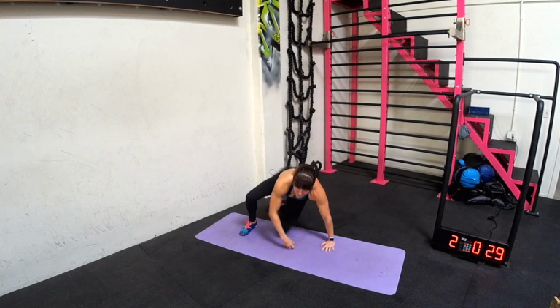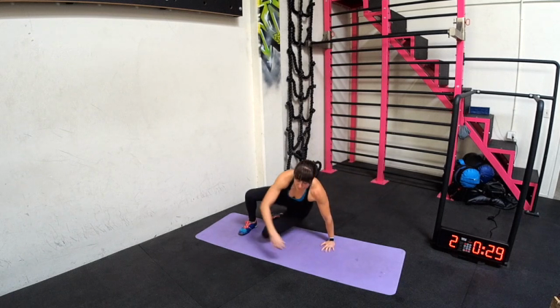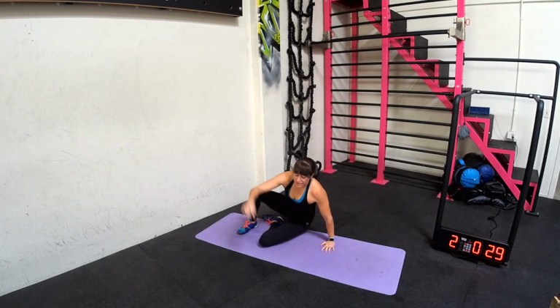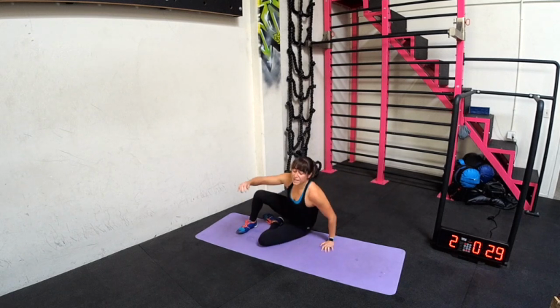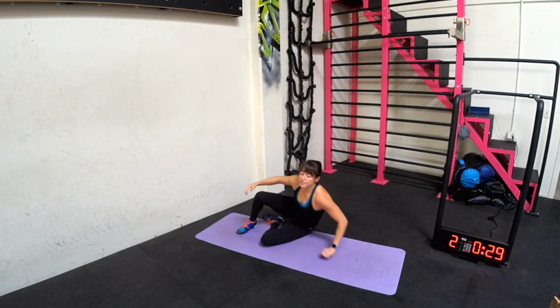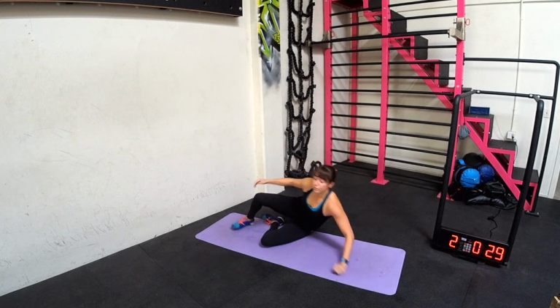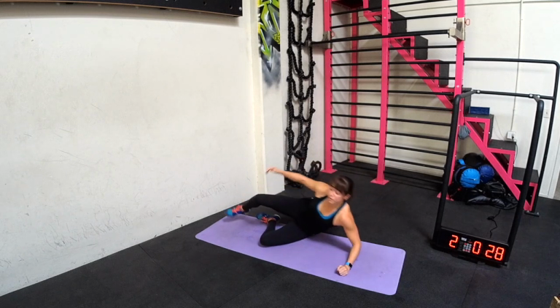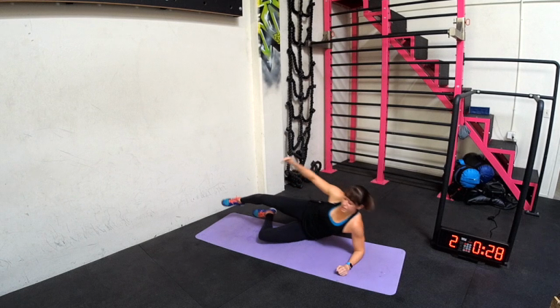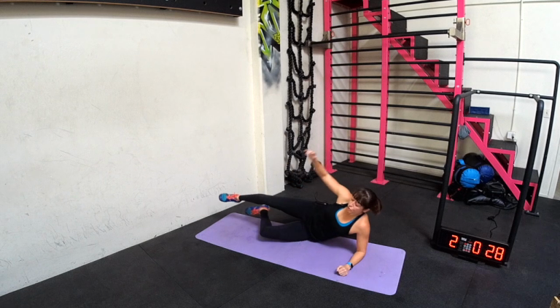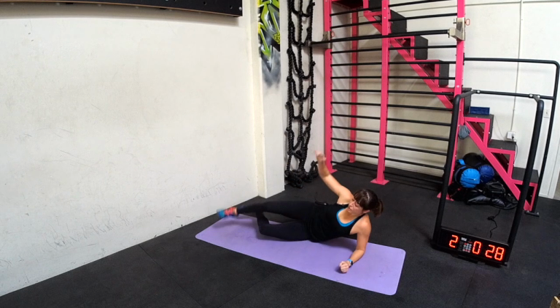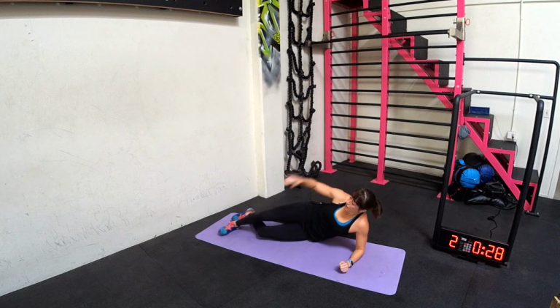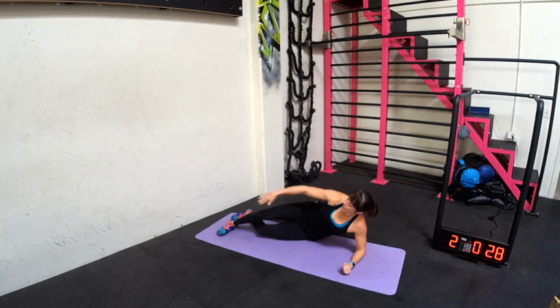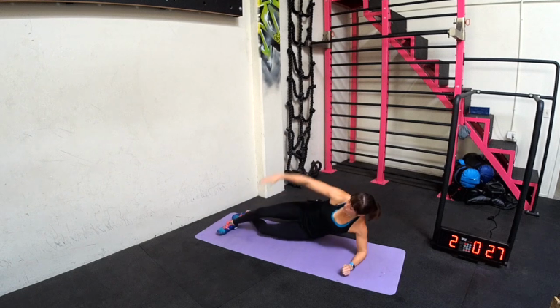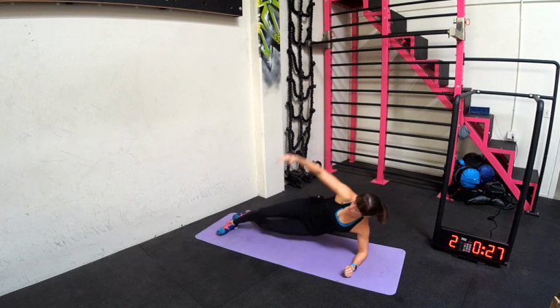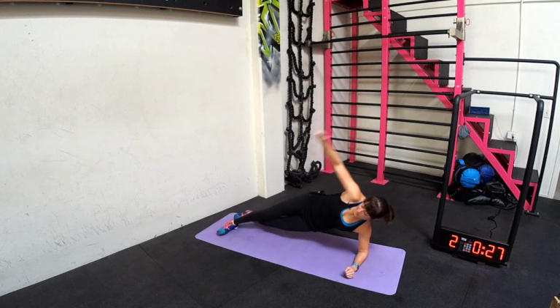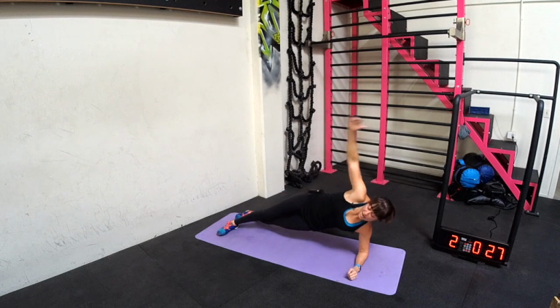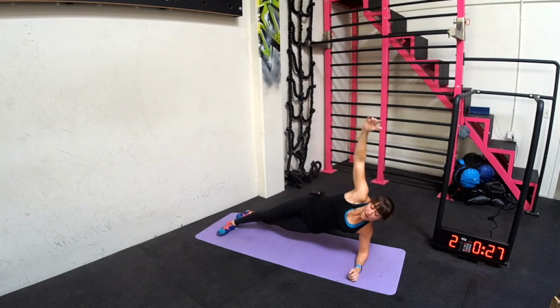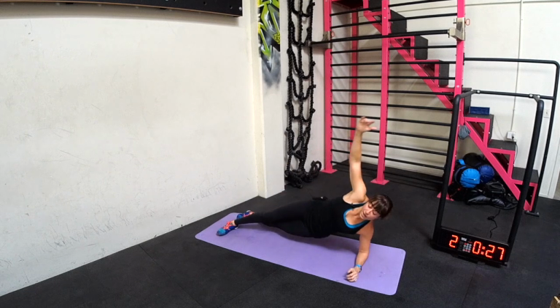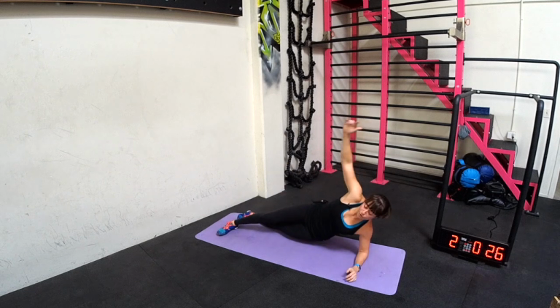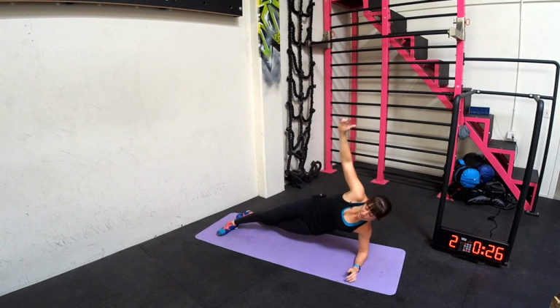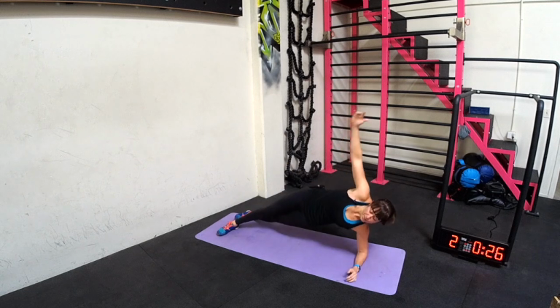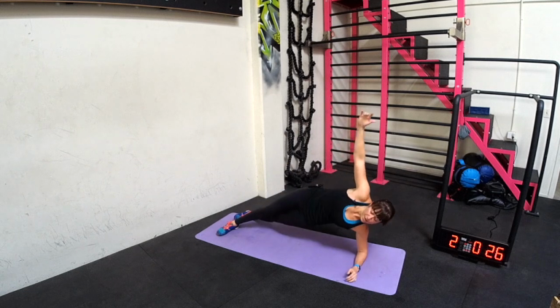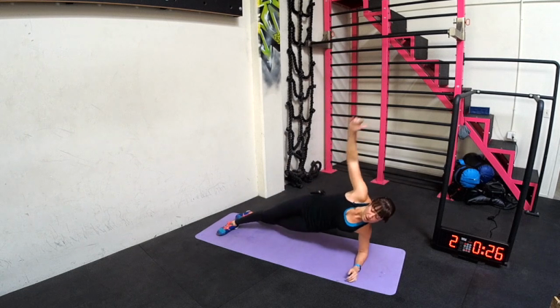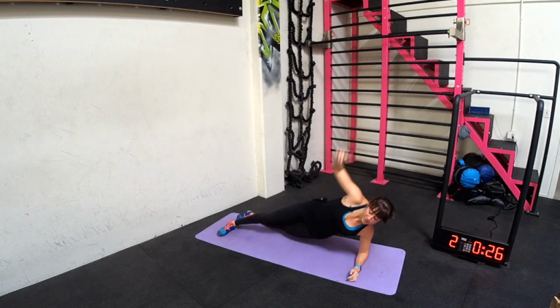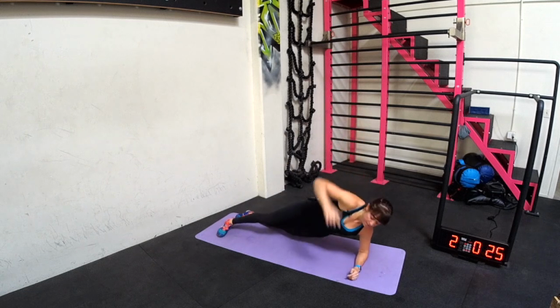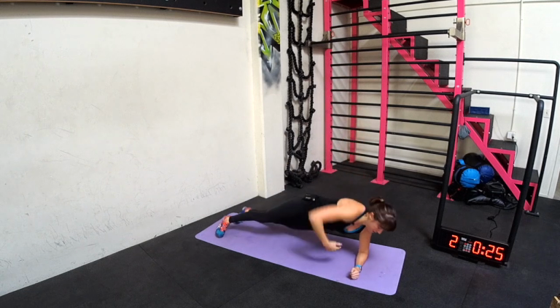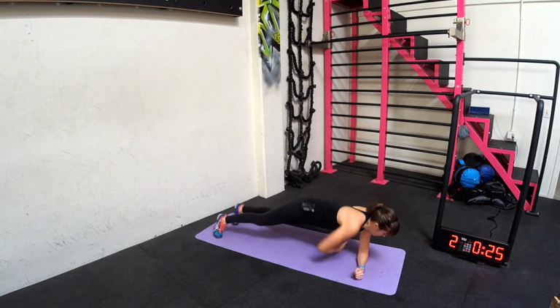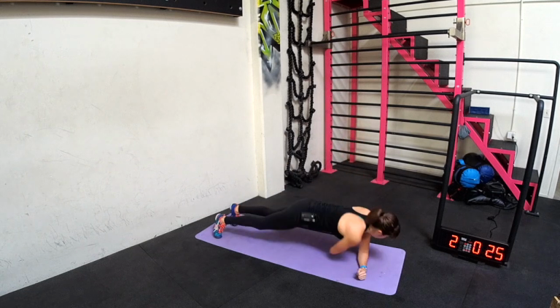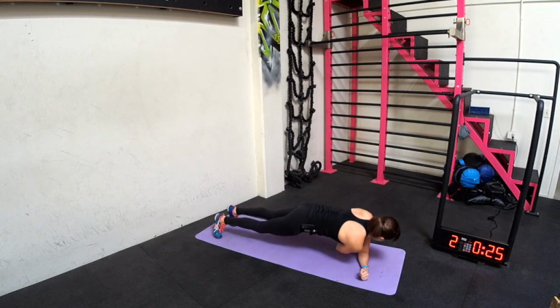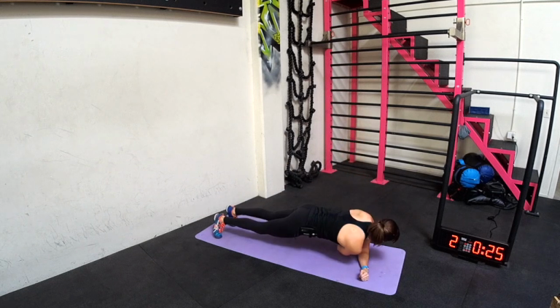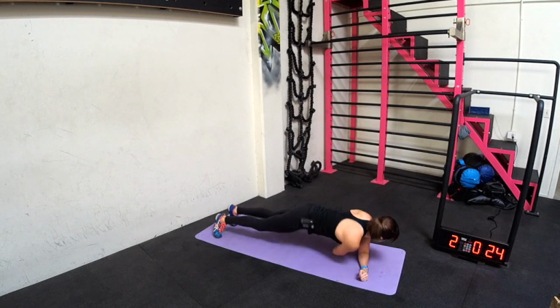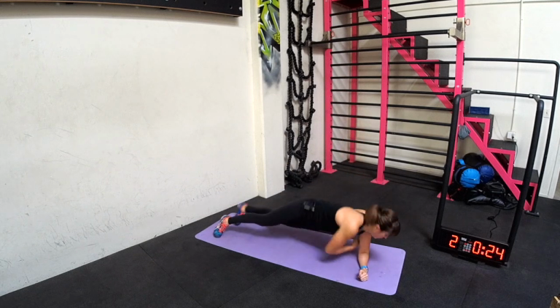Side plank hip dip with rotational reach. Feet are unstacked. You dip, dip, and then you reach under.